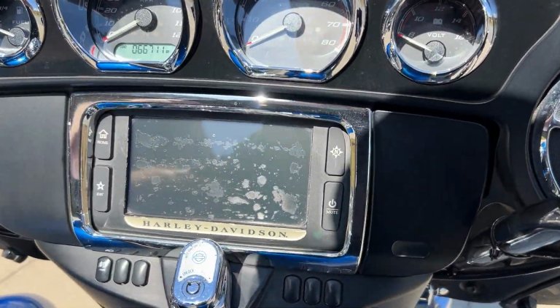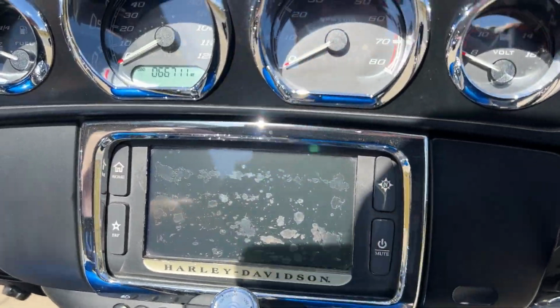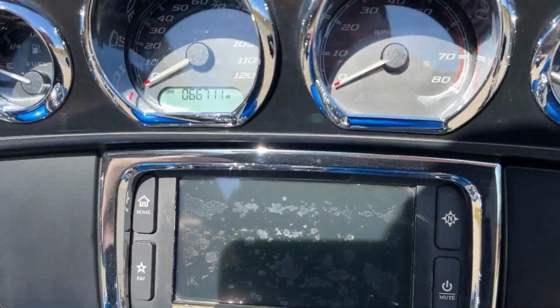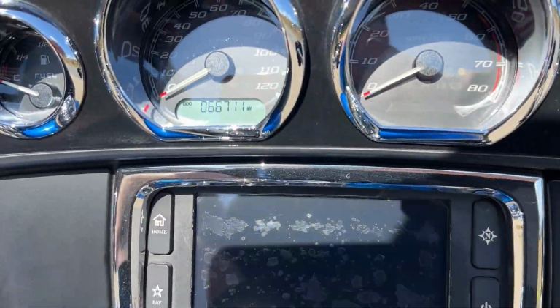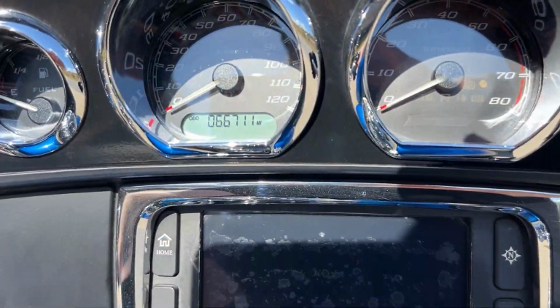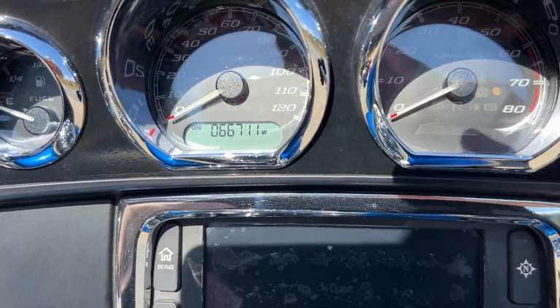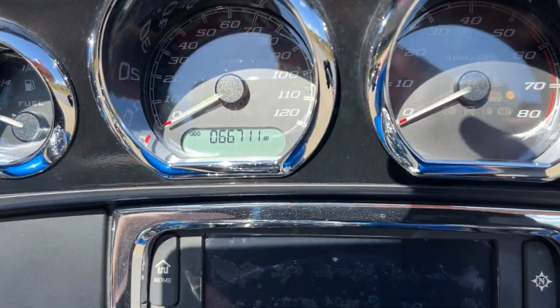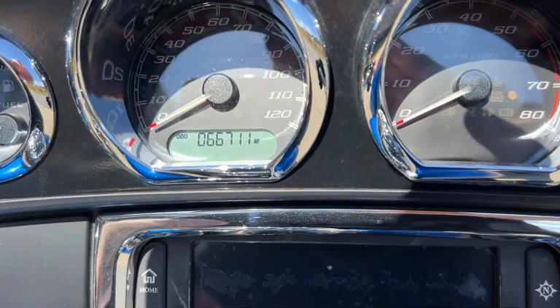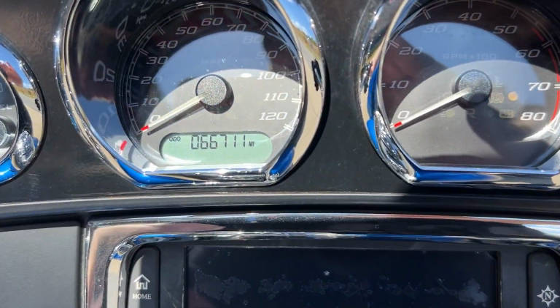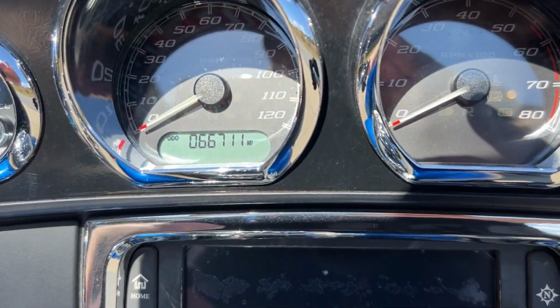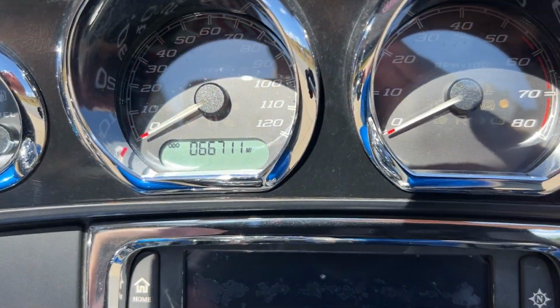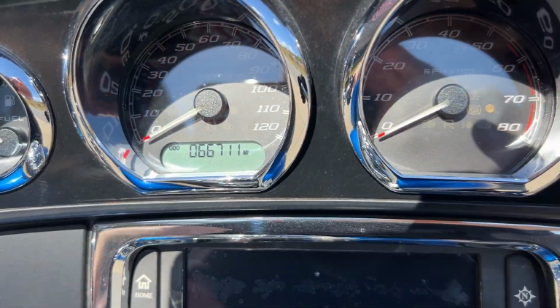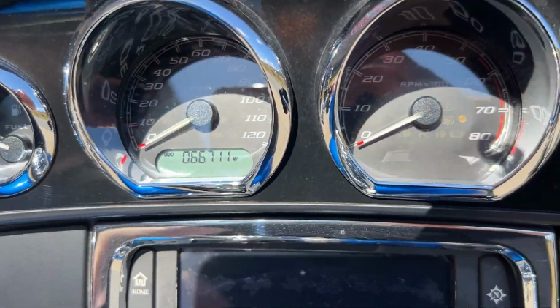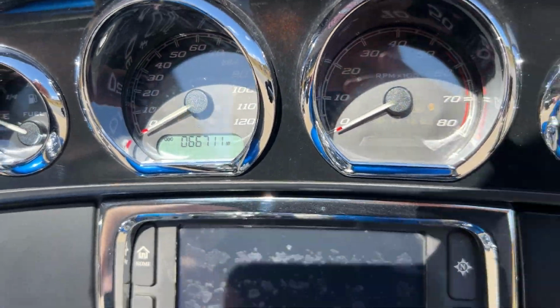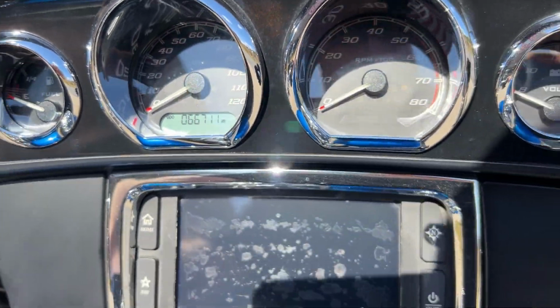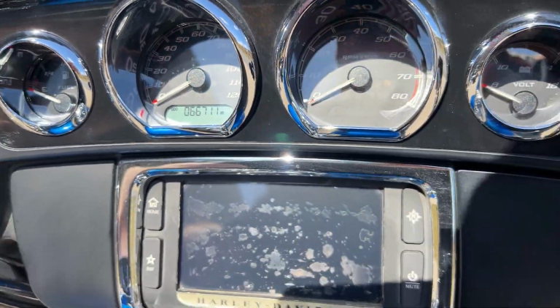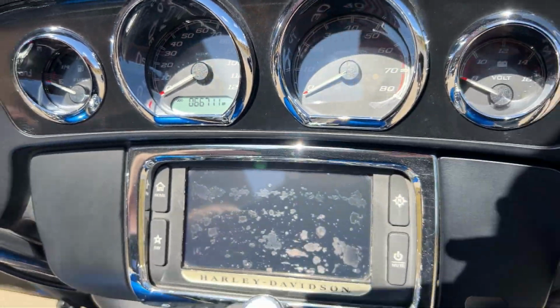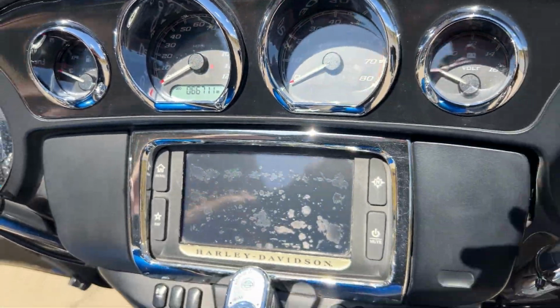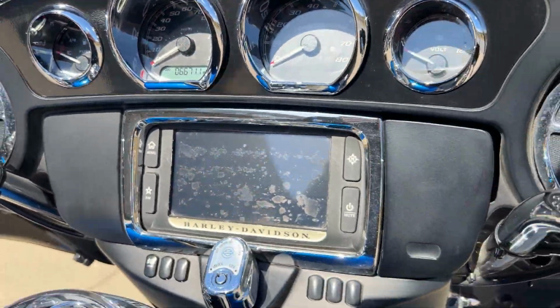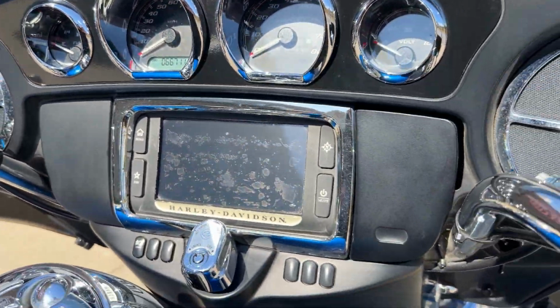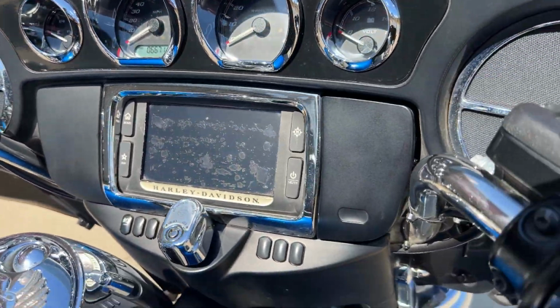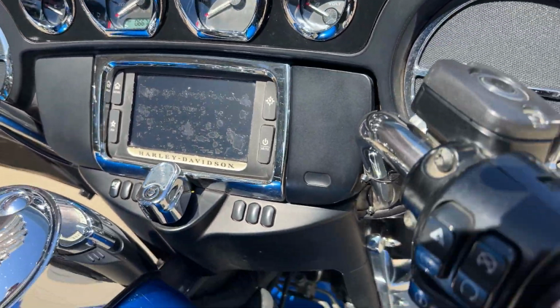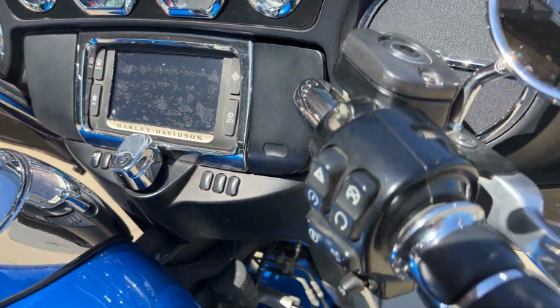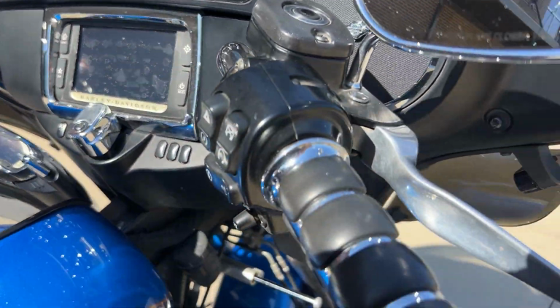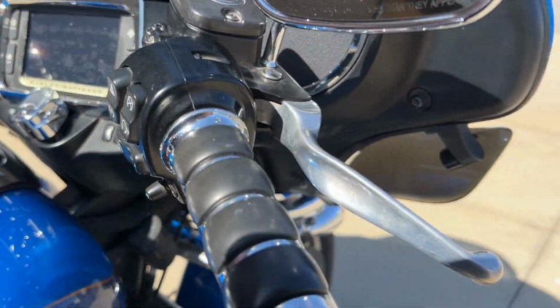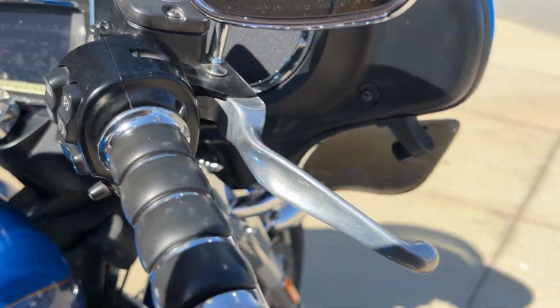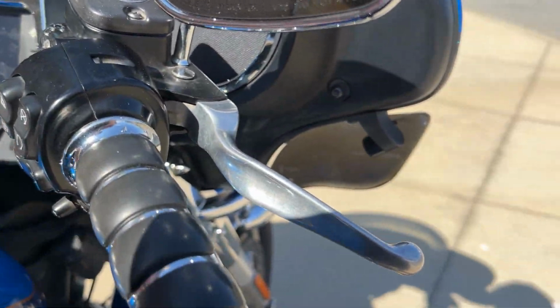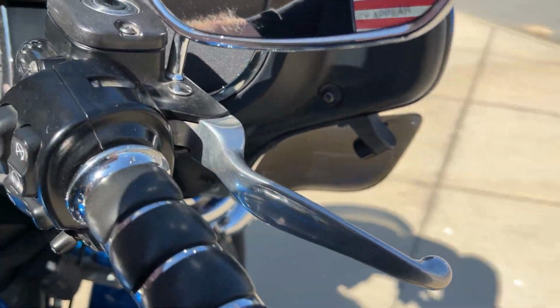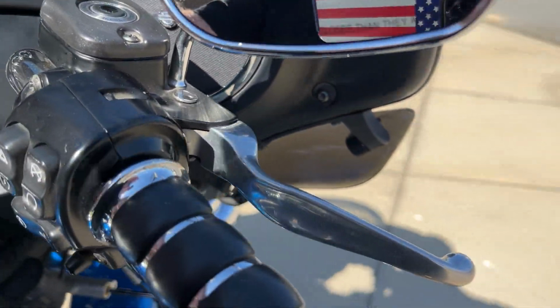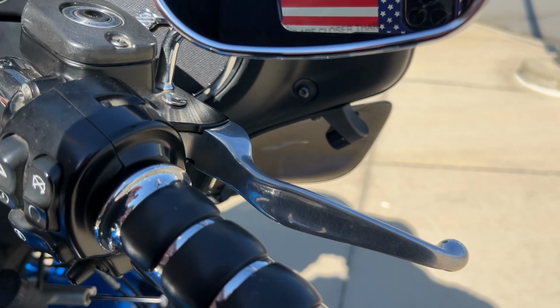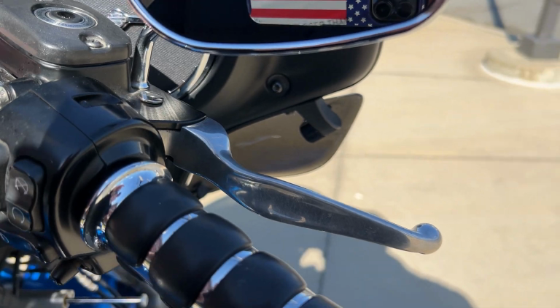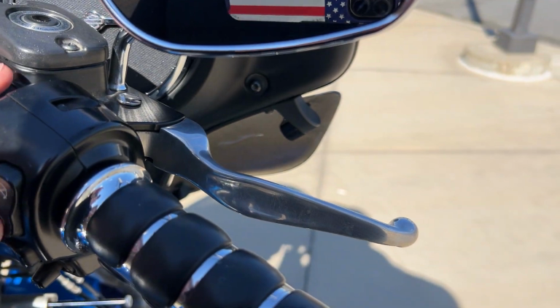It's got 66,711 on the clock there. It's a nice bike. Let's start it up here.